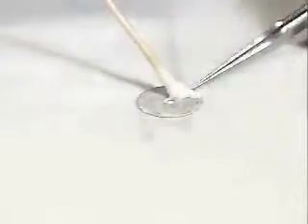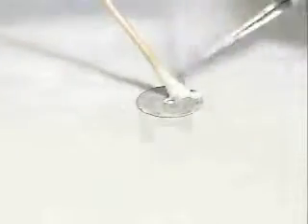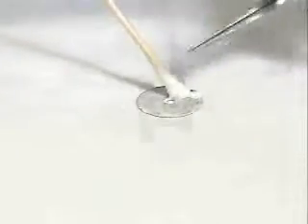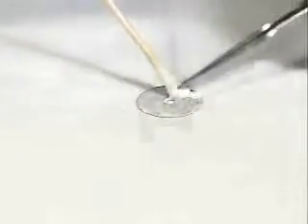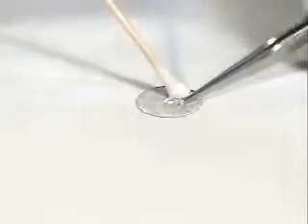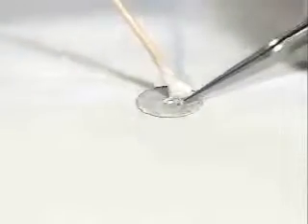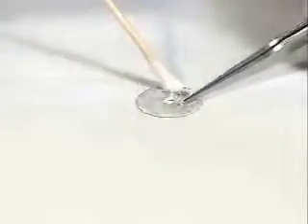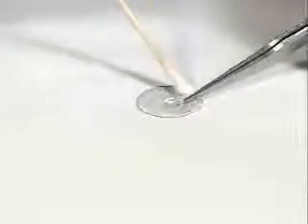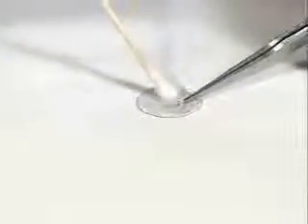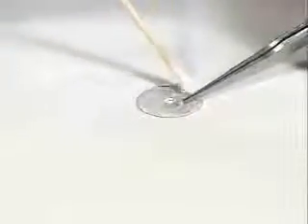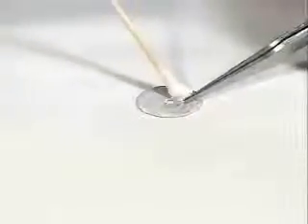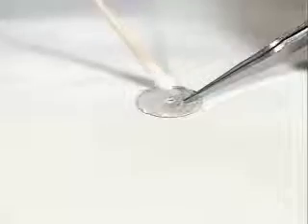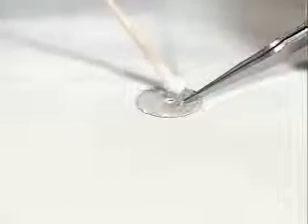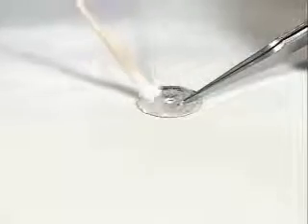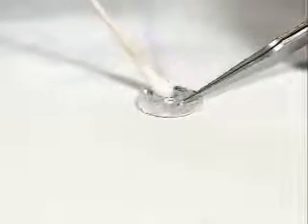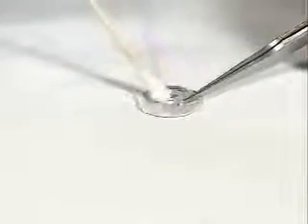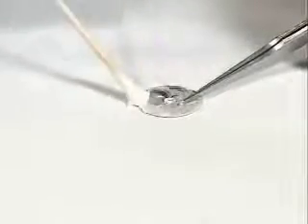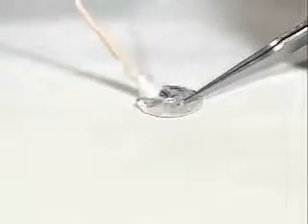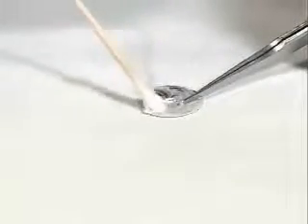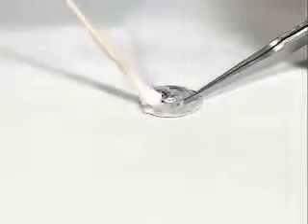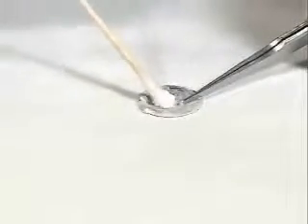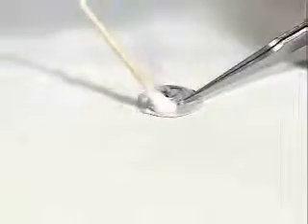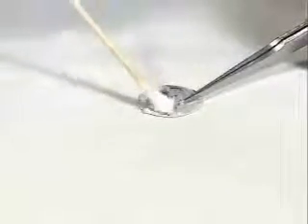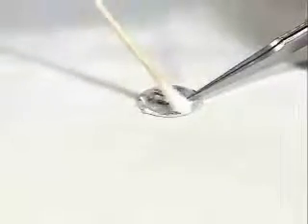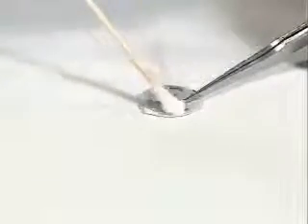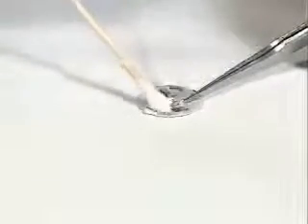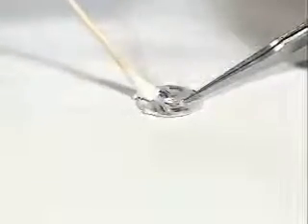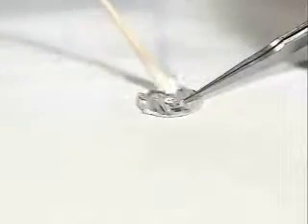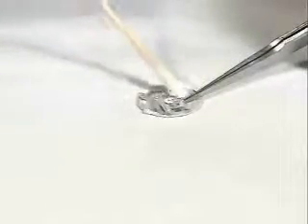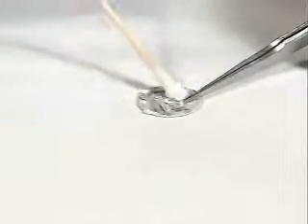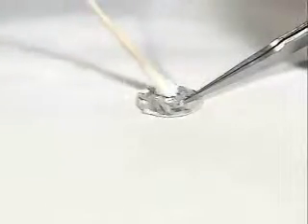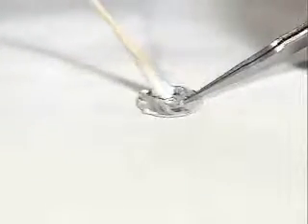When cleaning the drawout plate, clean both flat surfaces as well as the hole.